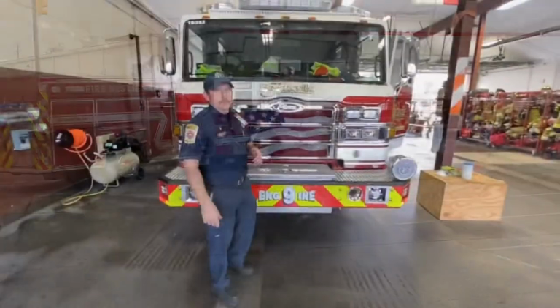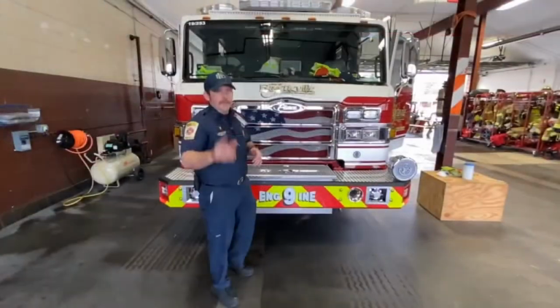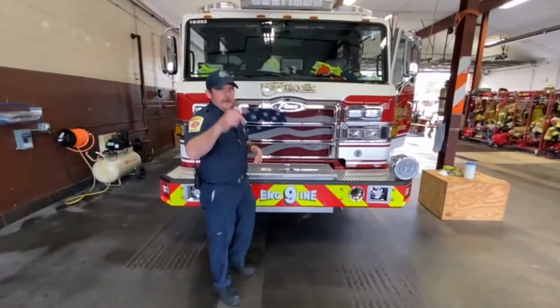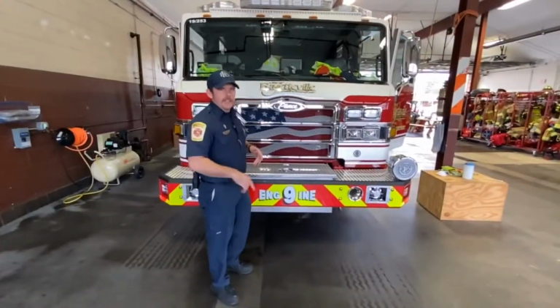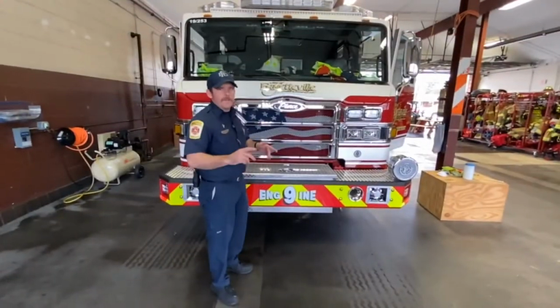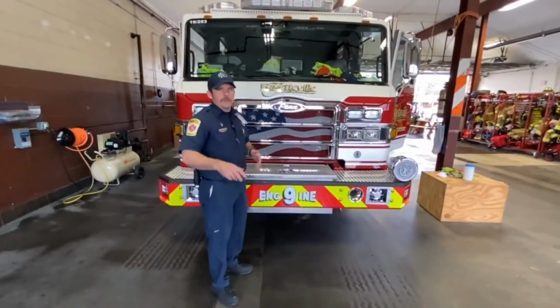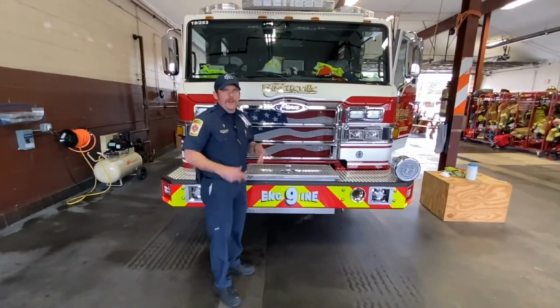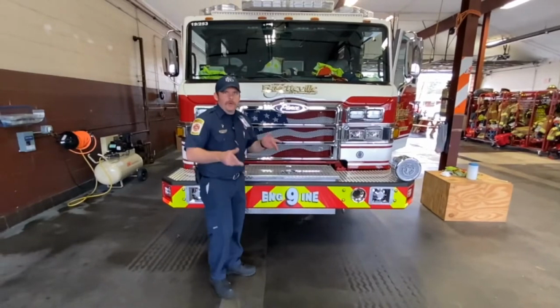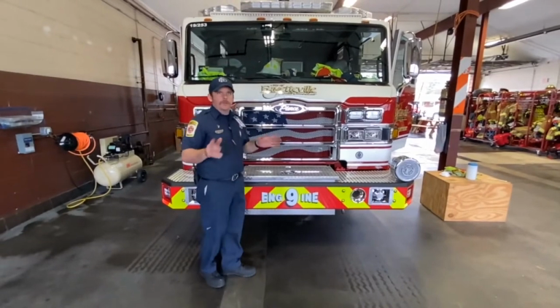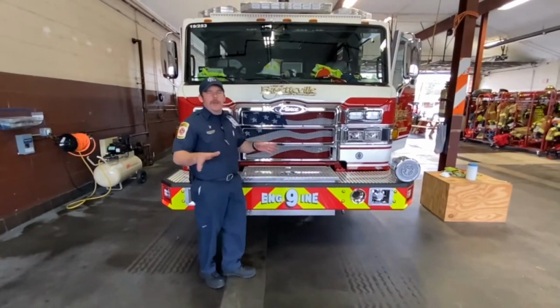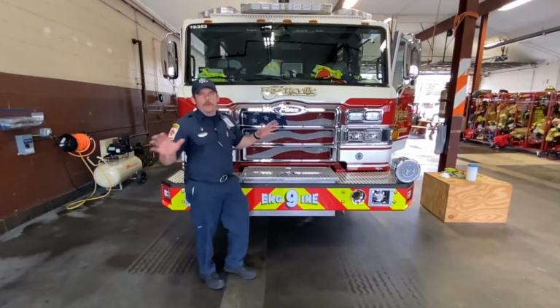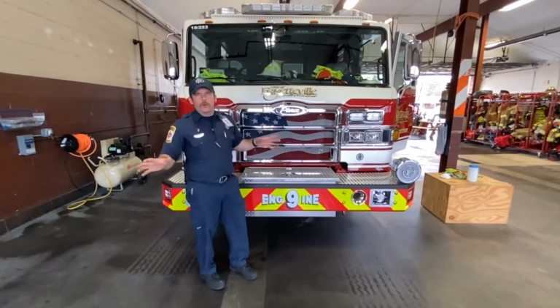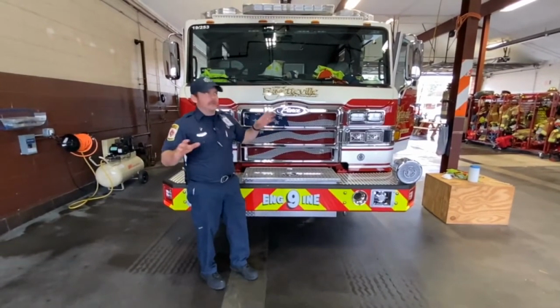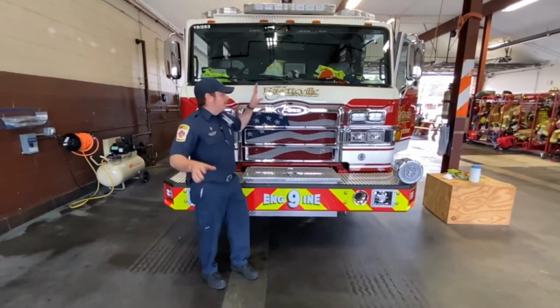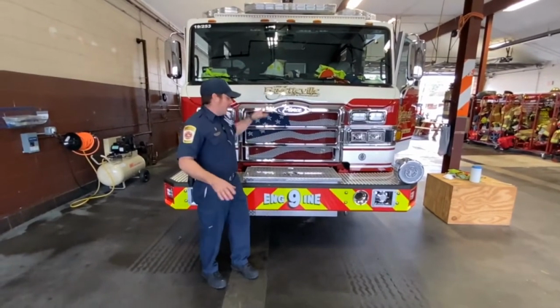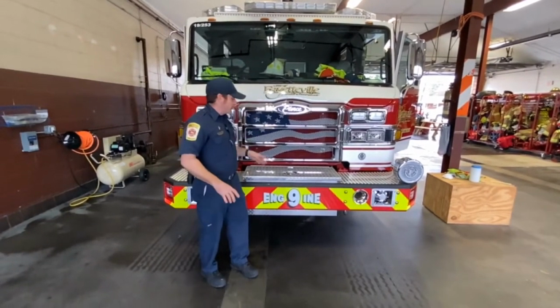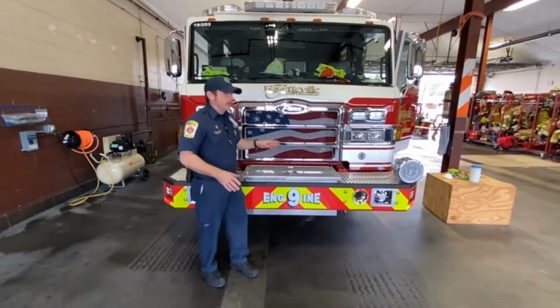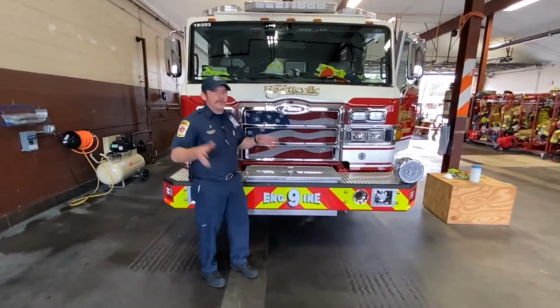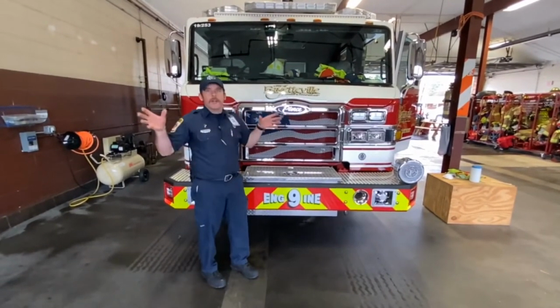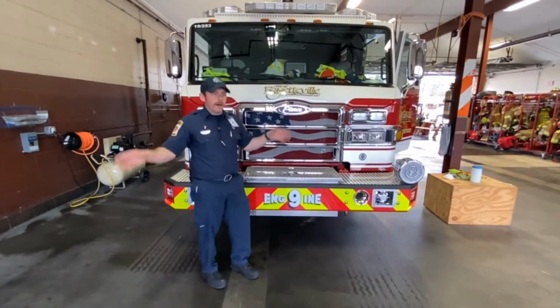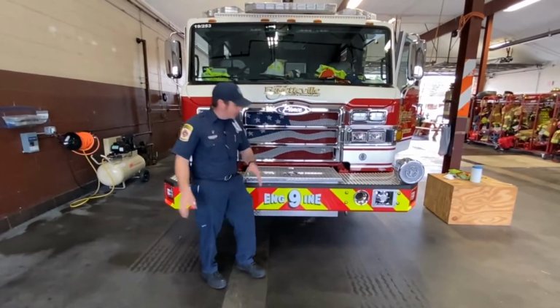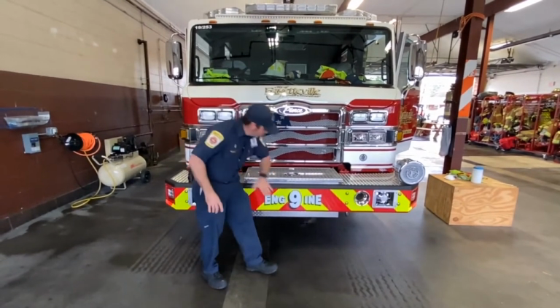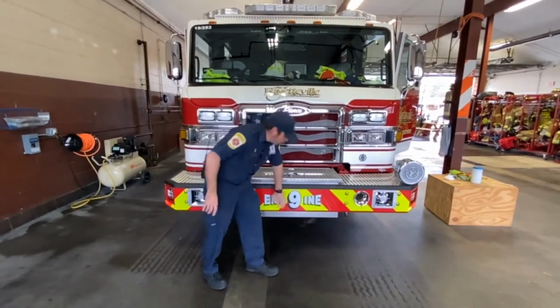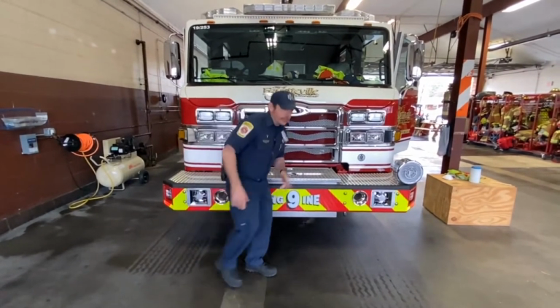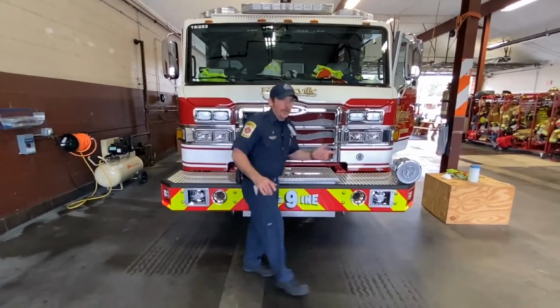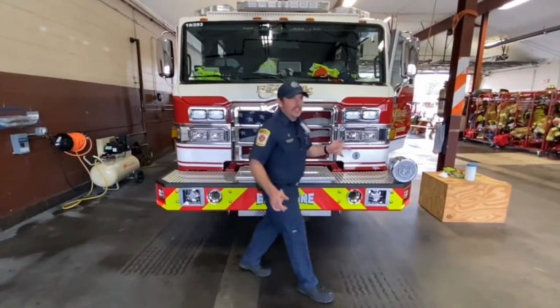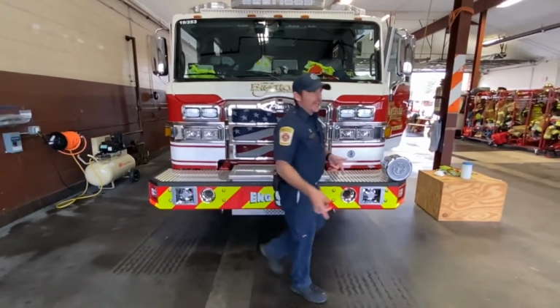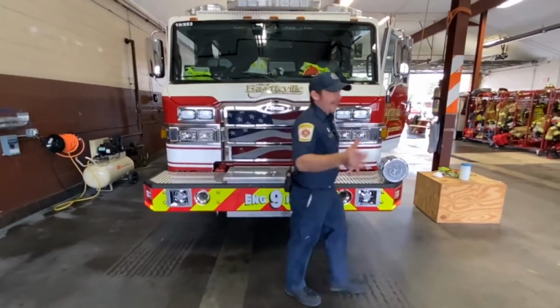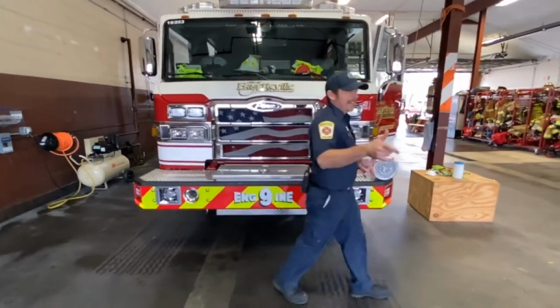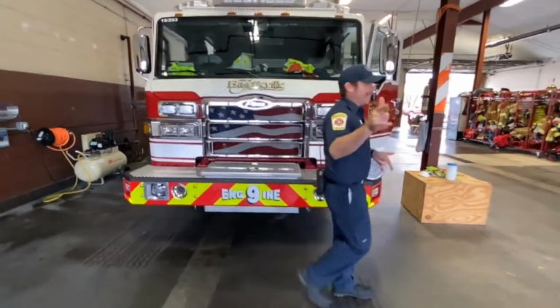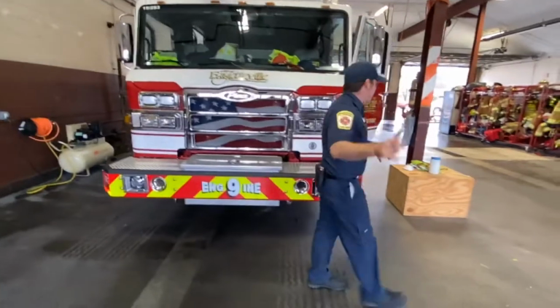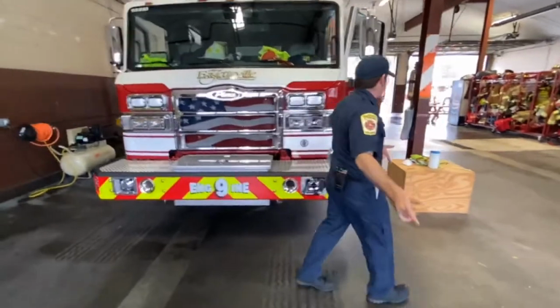Hey folks, today on Fire Truck Friday, we're going to talk about the roles of fire engine serves. We're here in Bonny Doon with good old Engine 9, aka the gatekeepers.